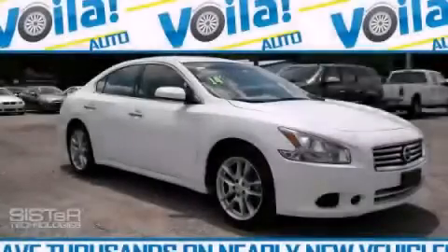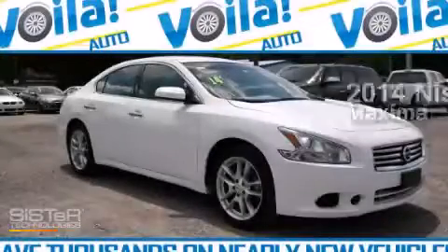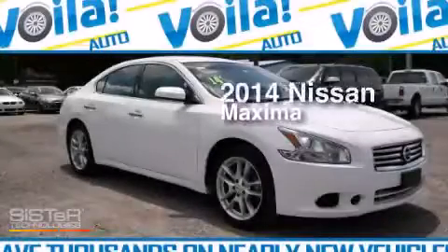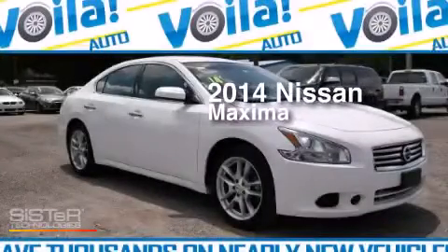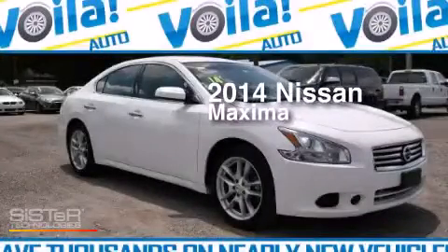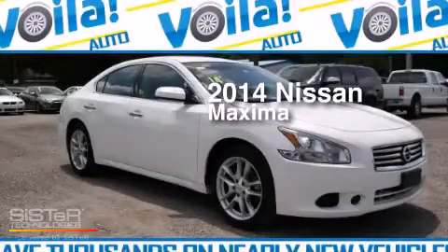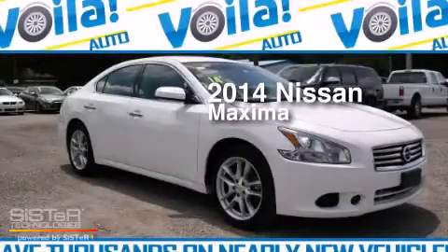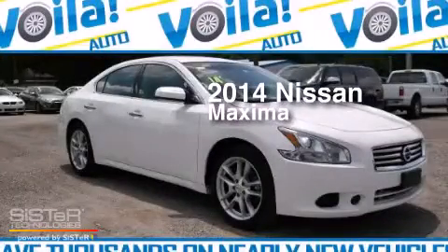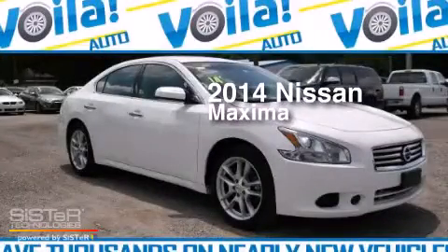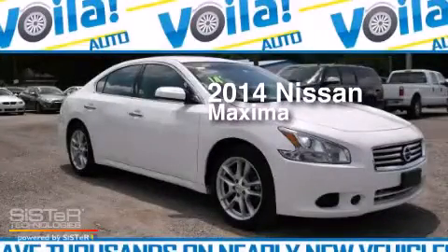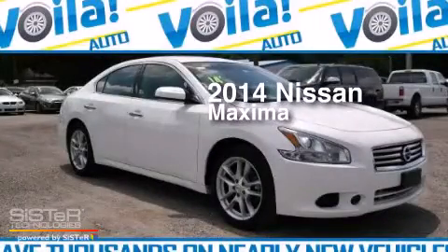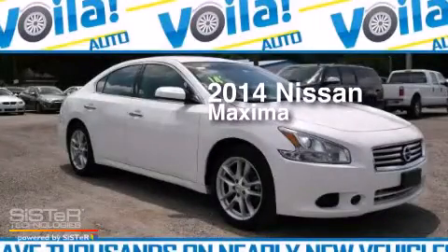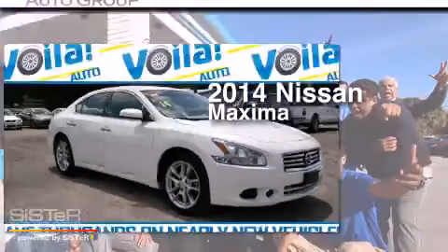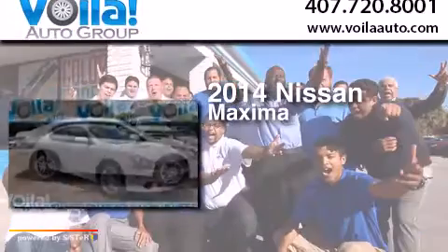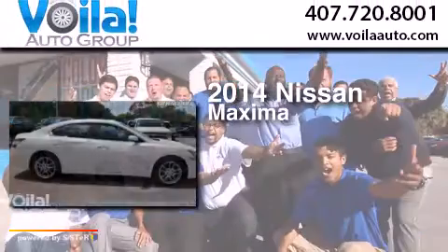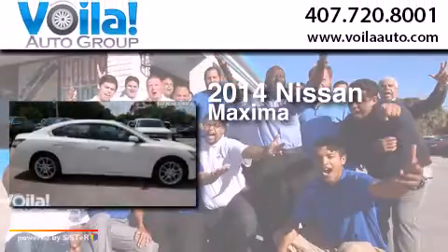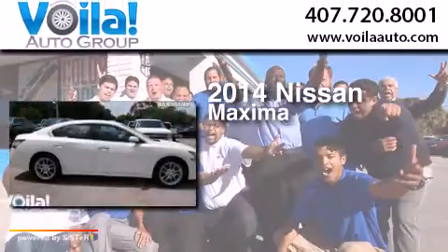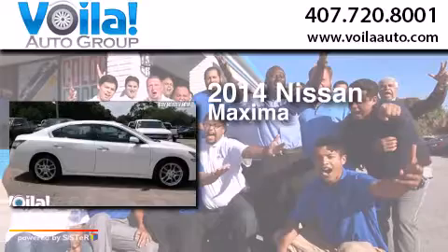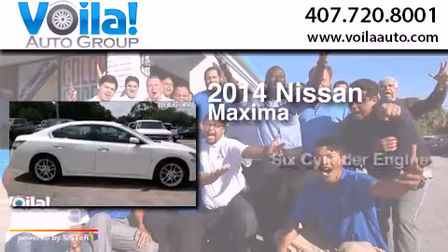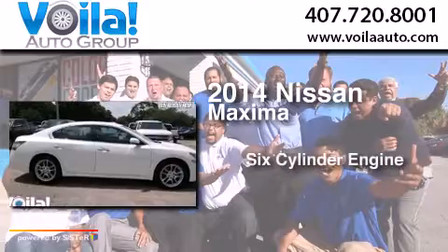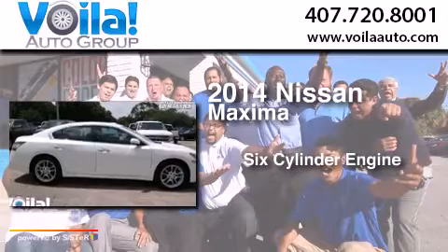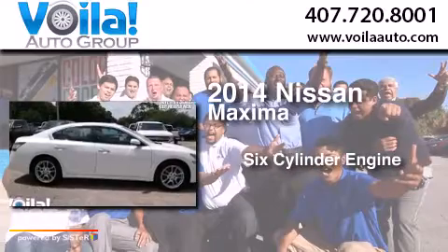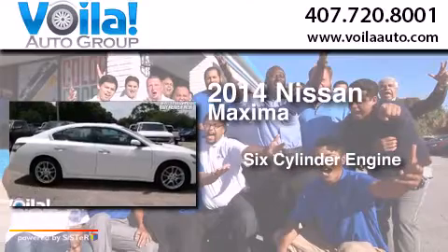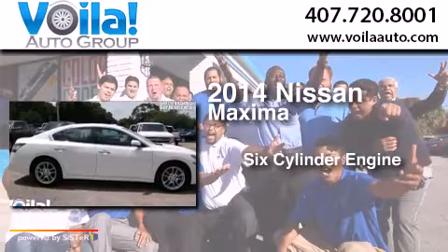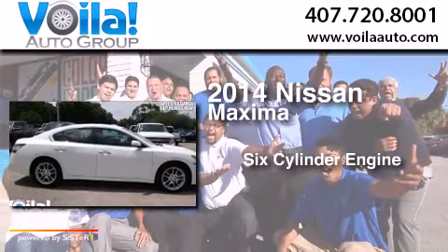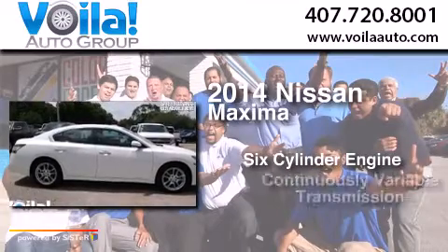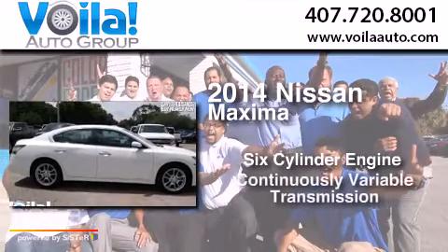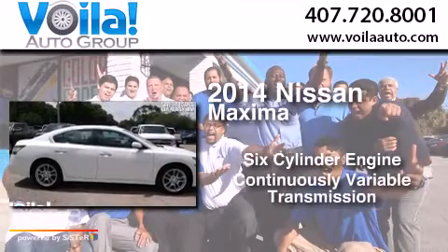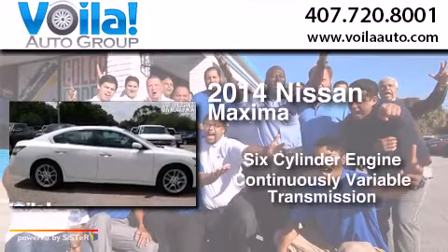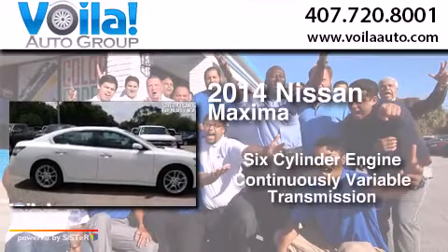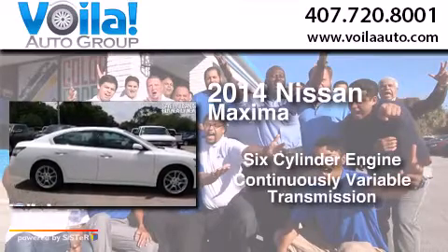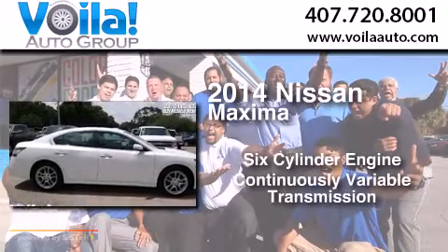This is a 2014 Nissan Maxima. It has a six-cylinder engine and a continuous variable transmission.